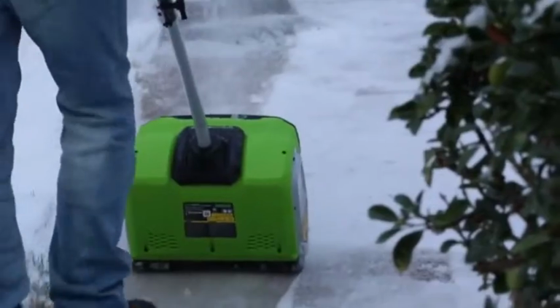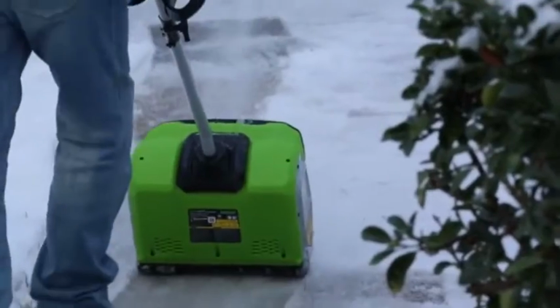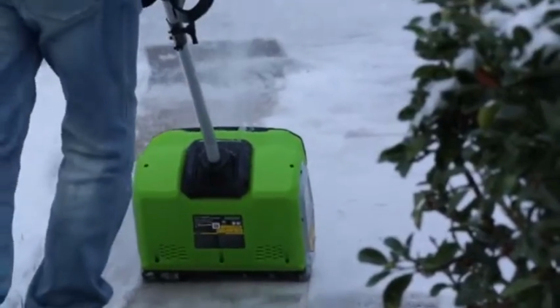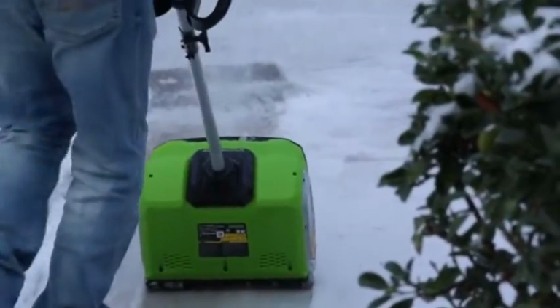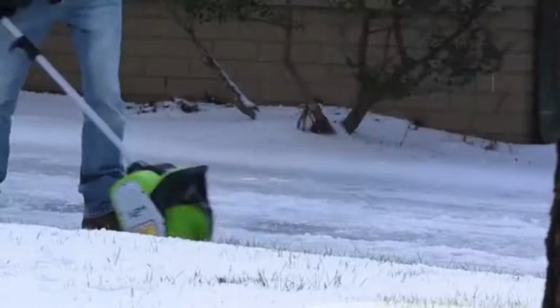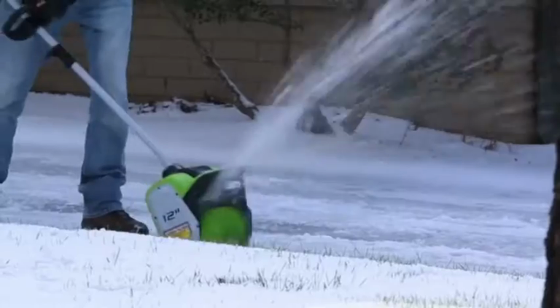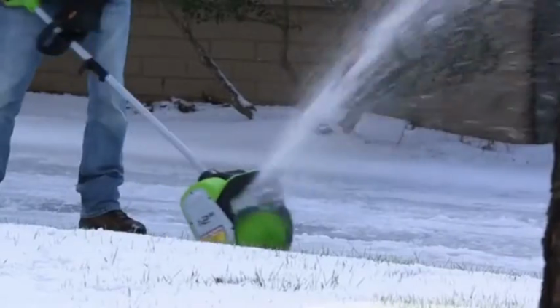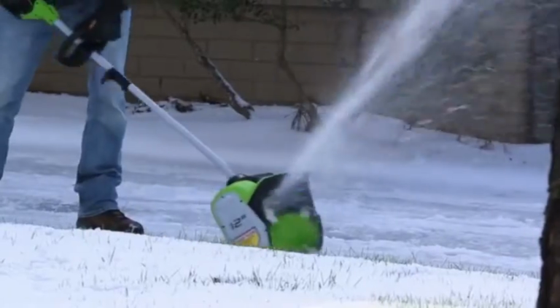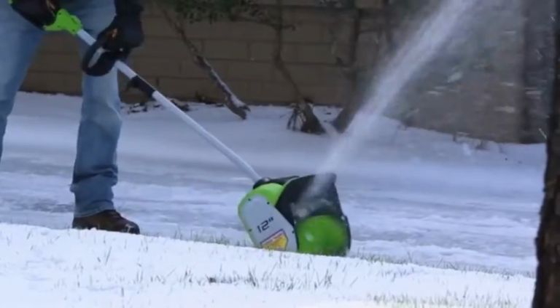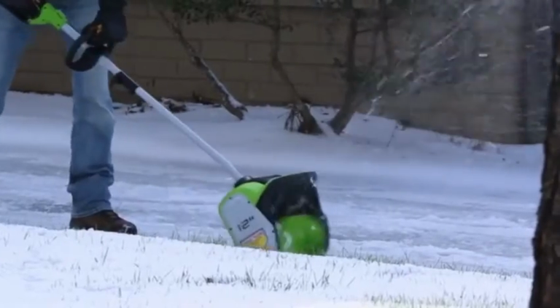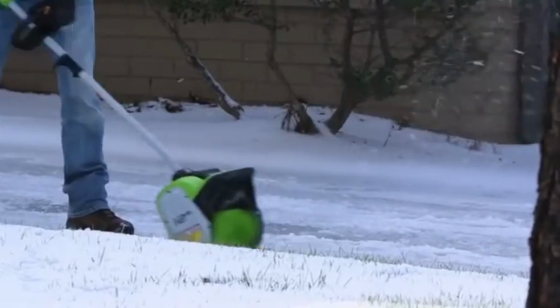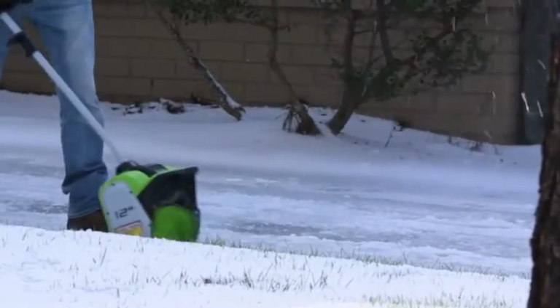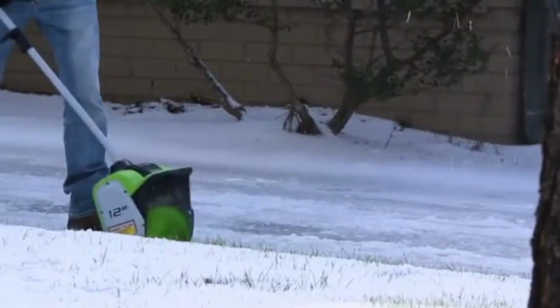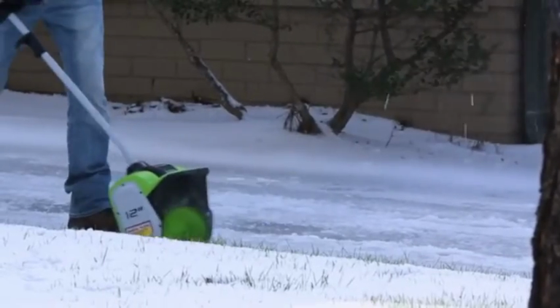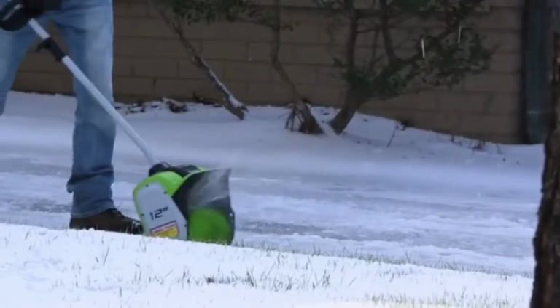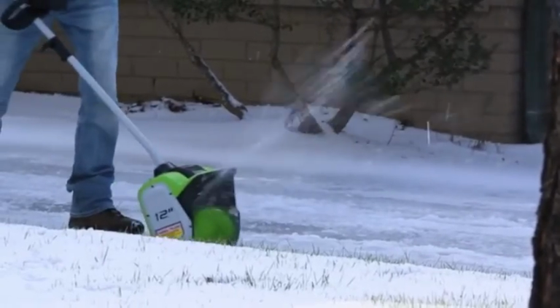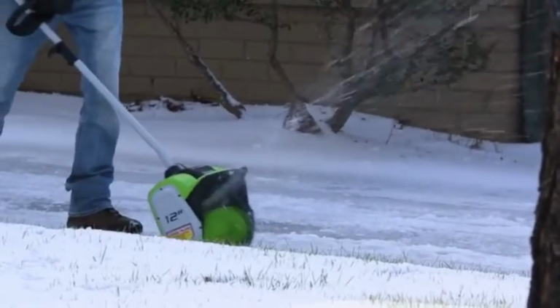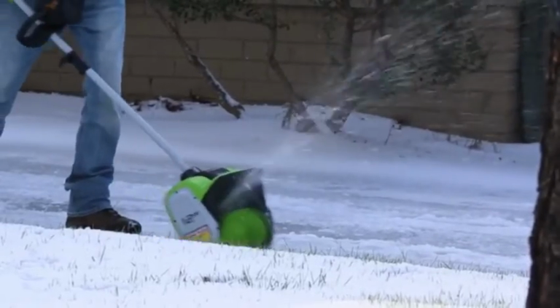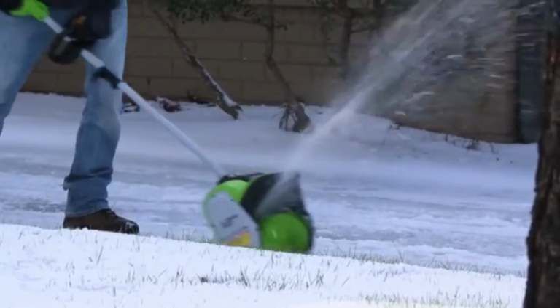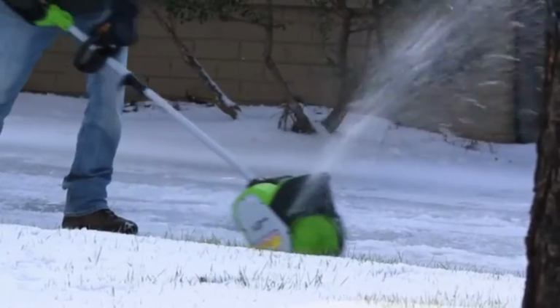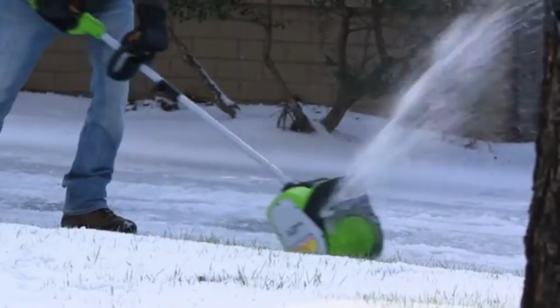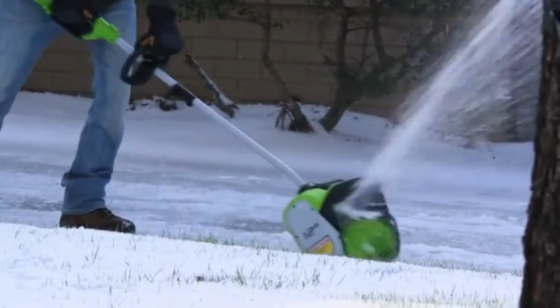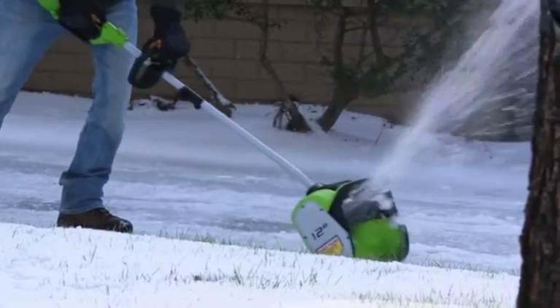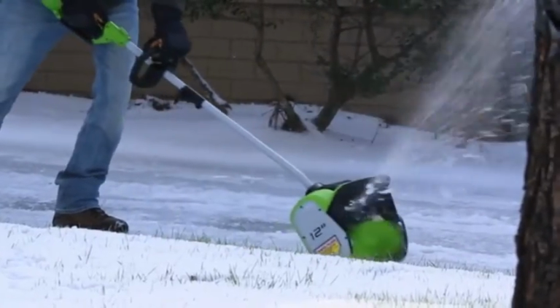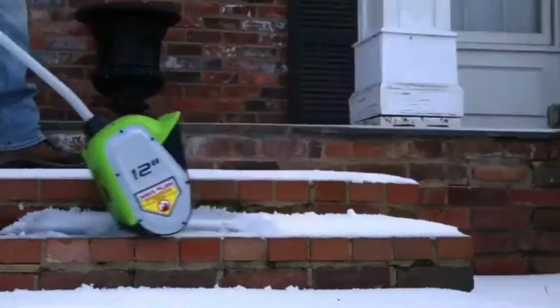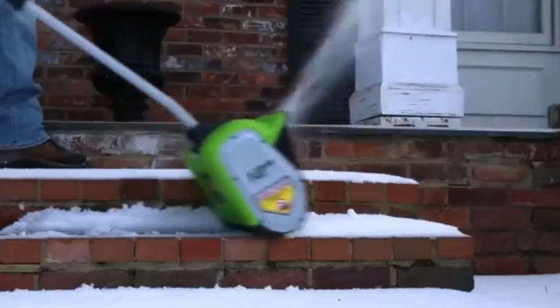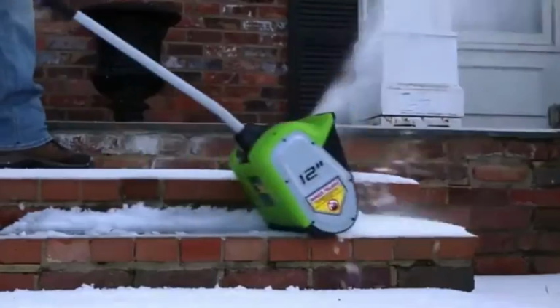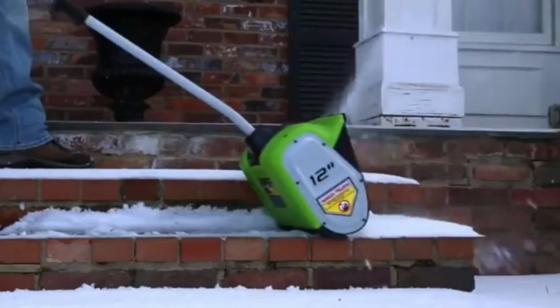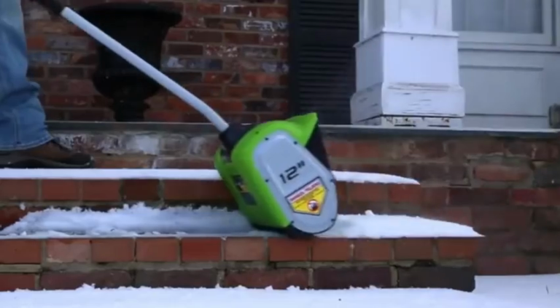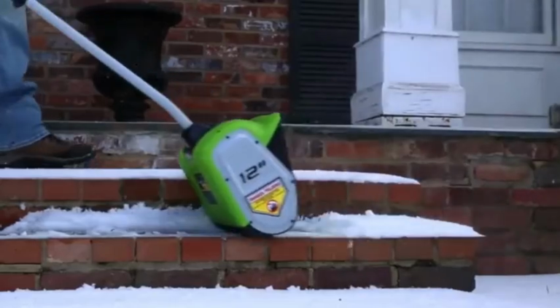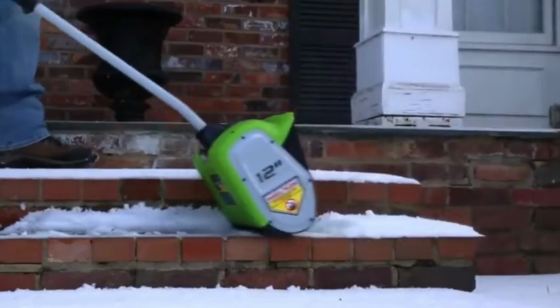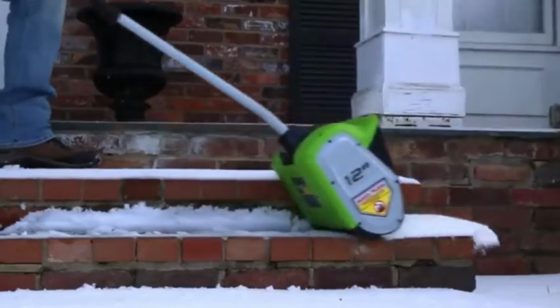Built with proven brushless motor technology, get greater durability and the performance you need to get the job done.